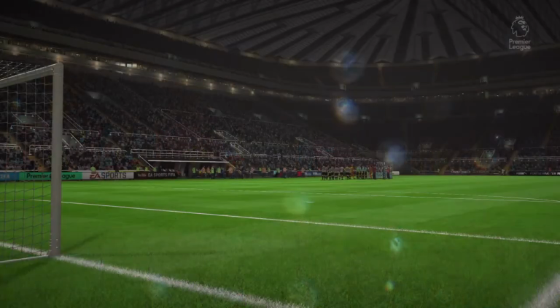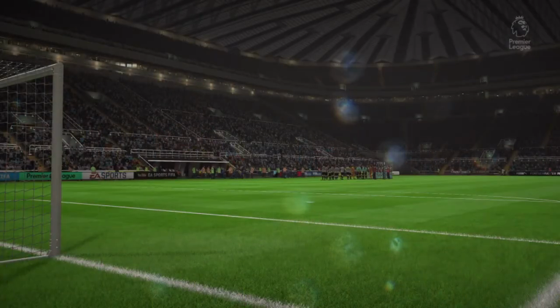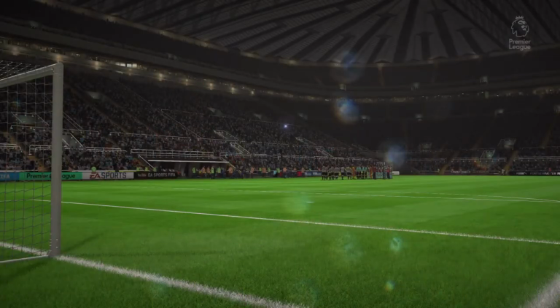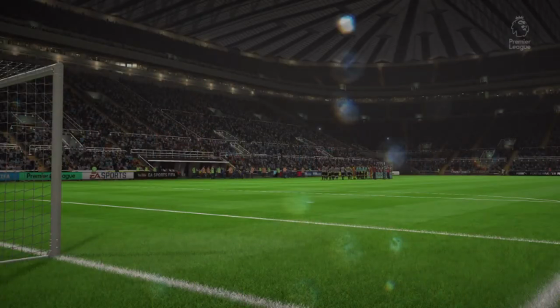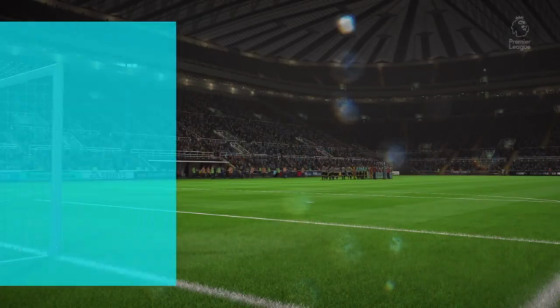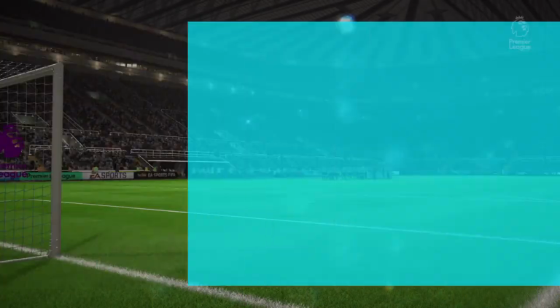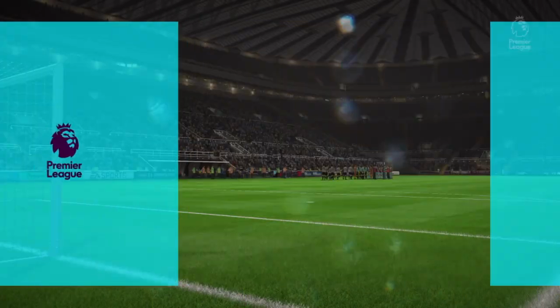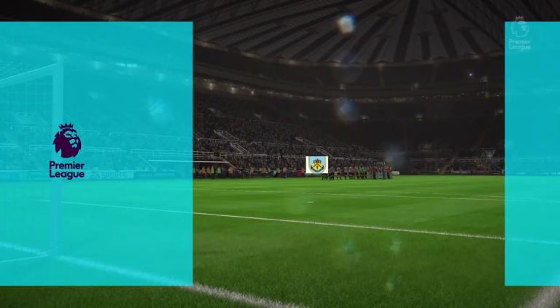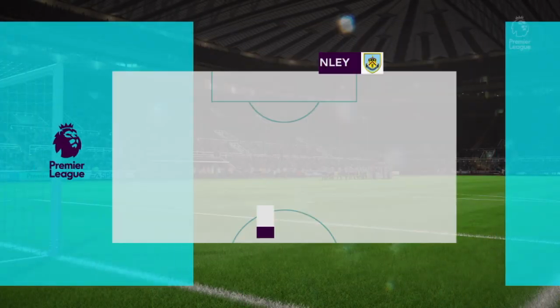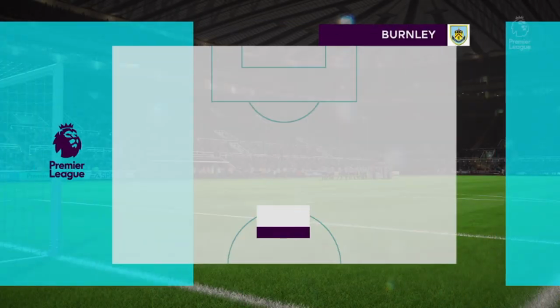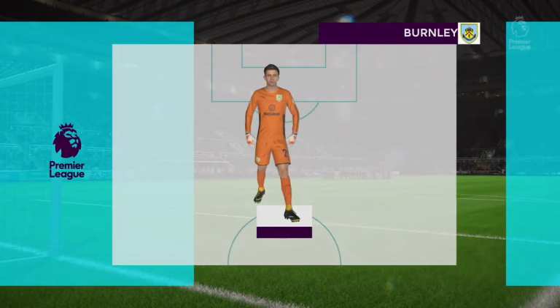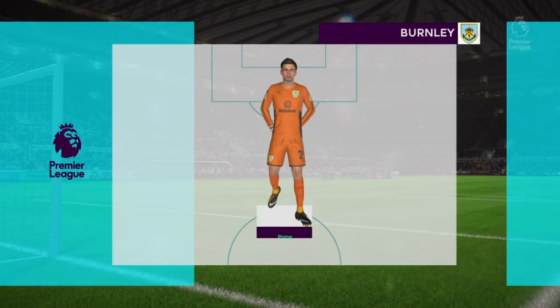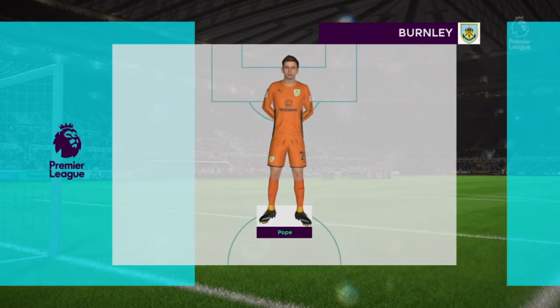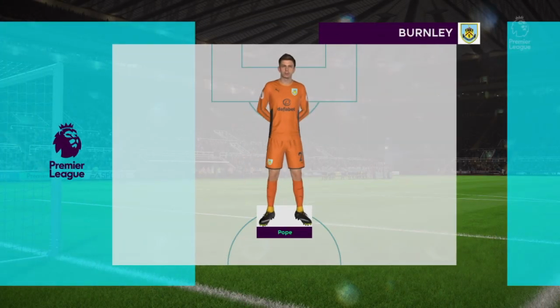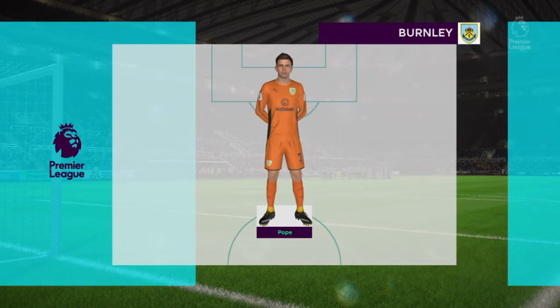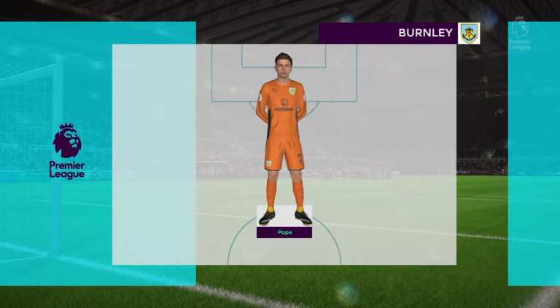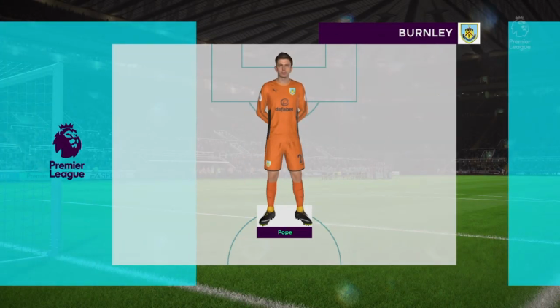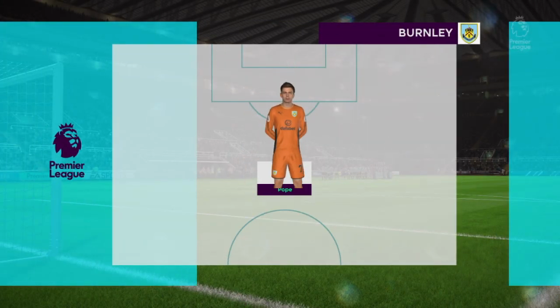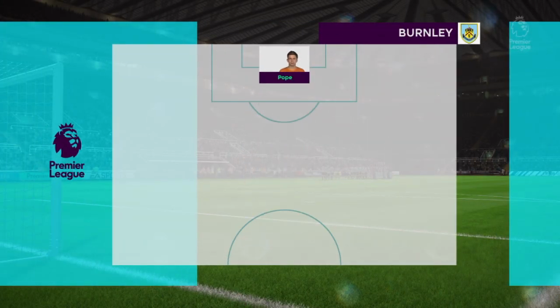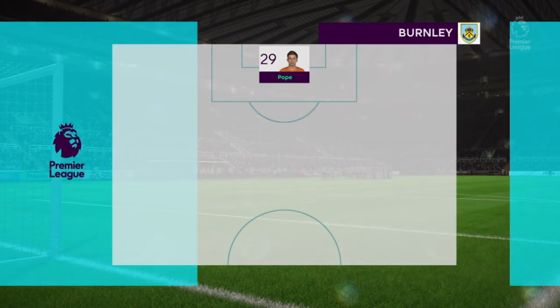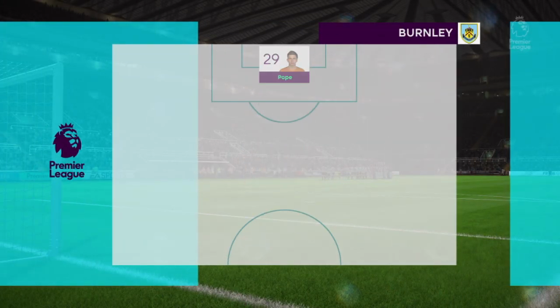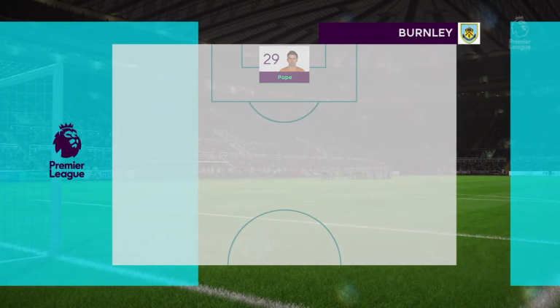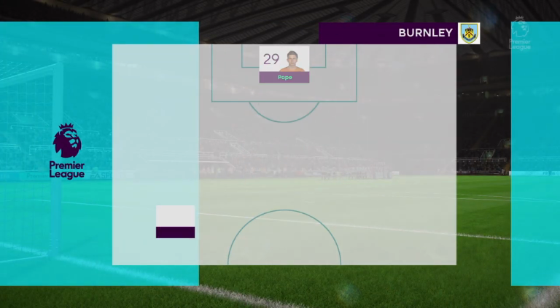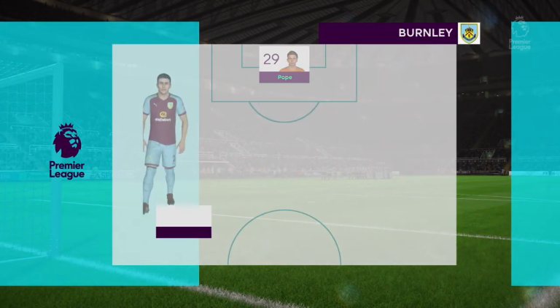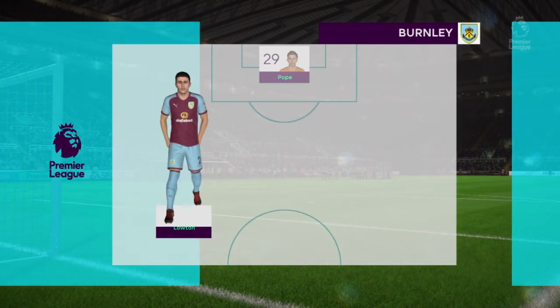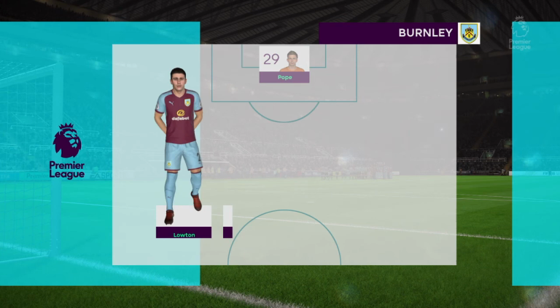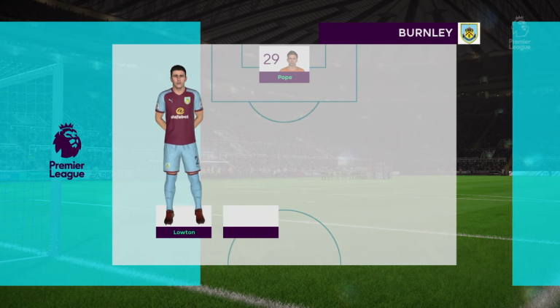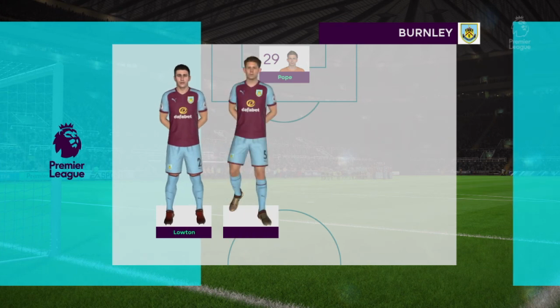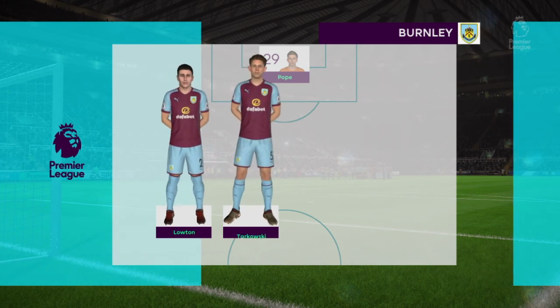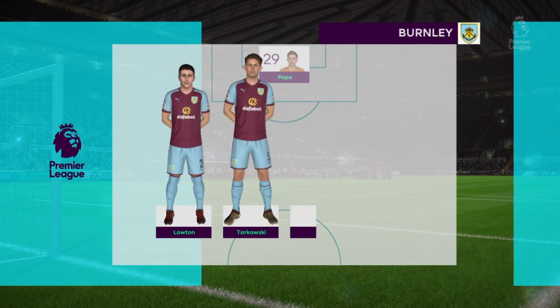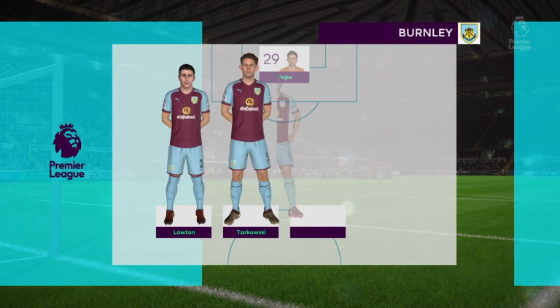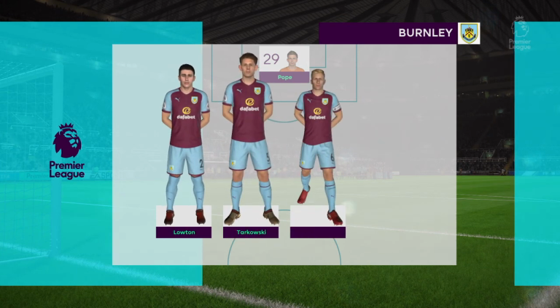This is the Burnley line-up. Jack Cork starts with Jeff Hendrick in midfield. Ashley Barnes is the main striker today.